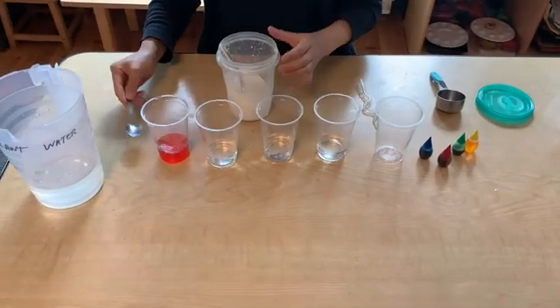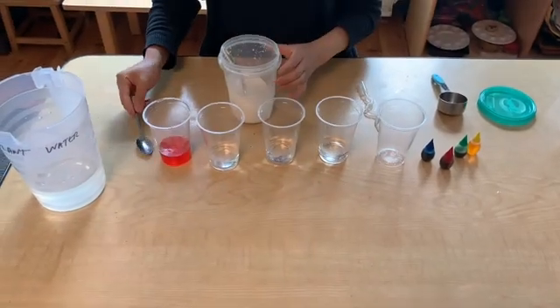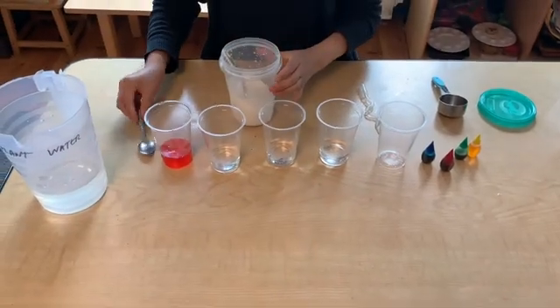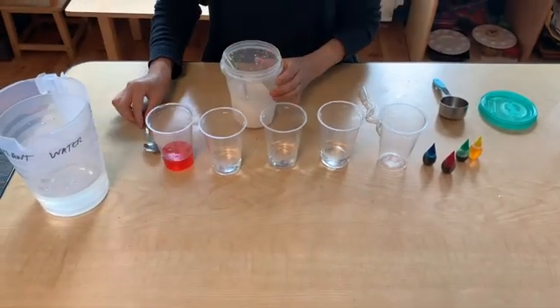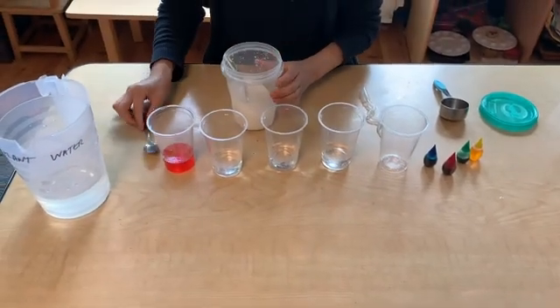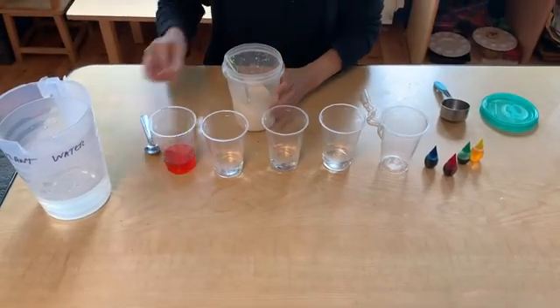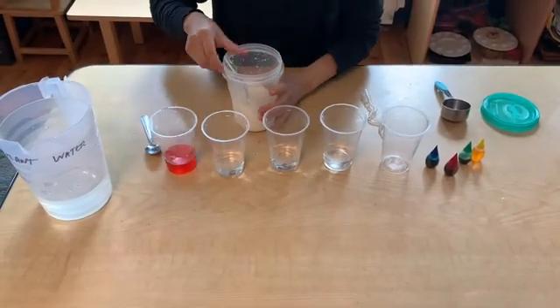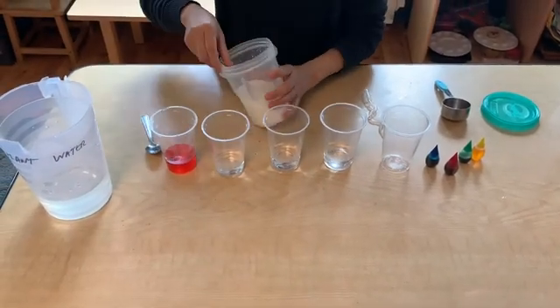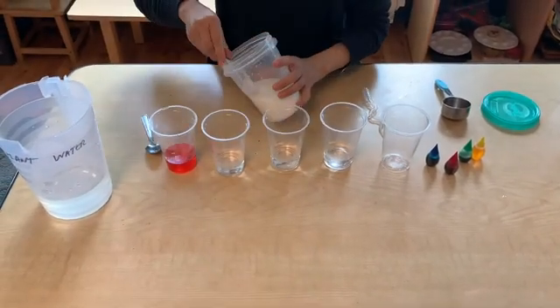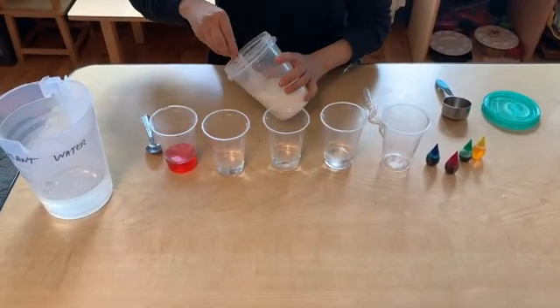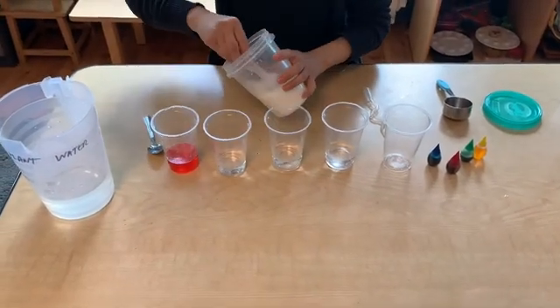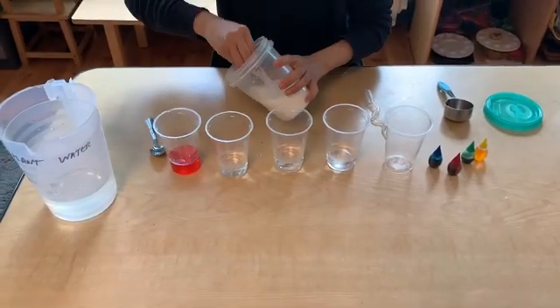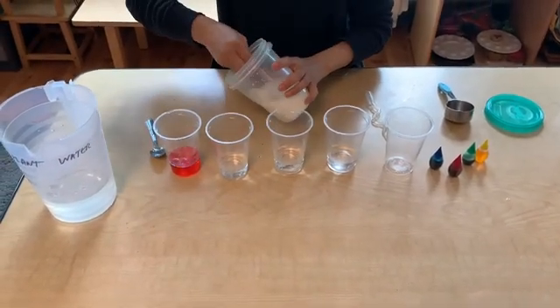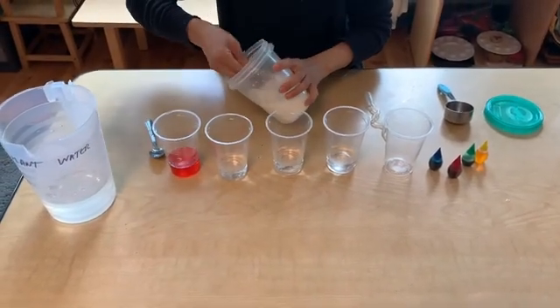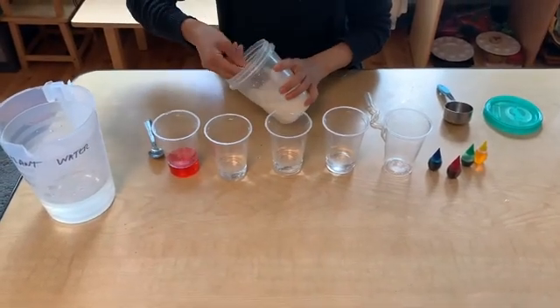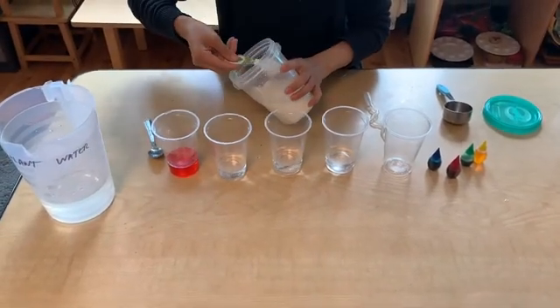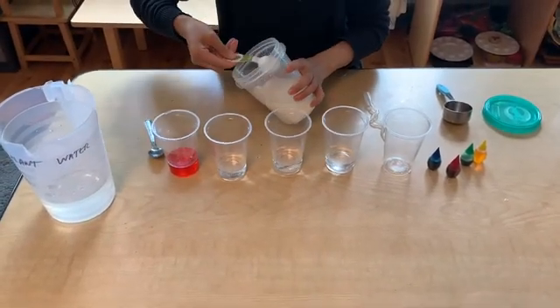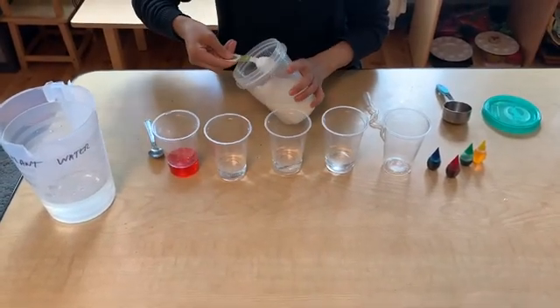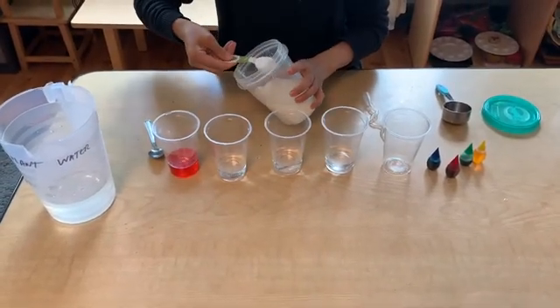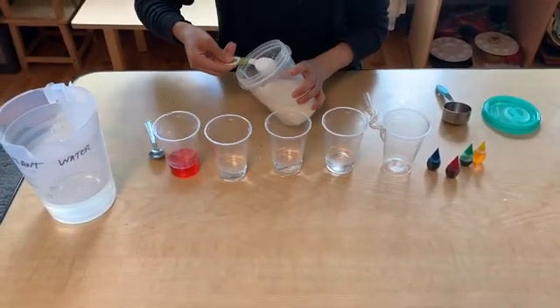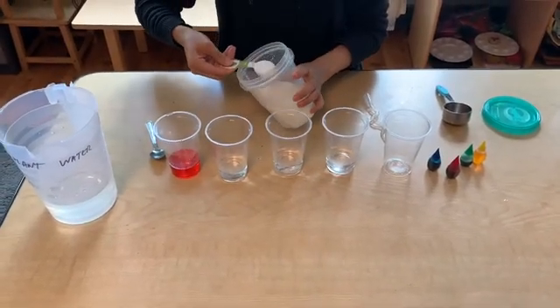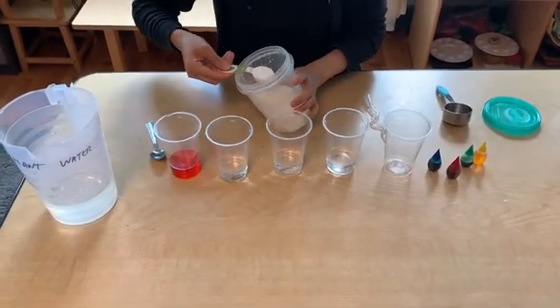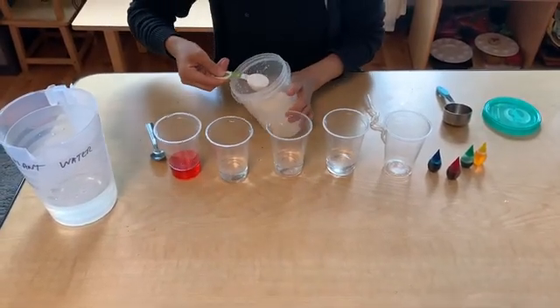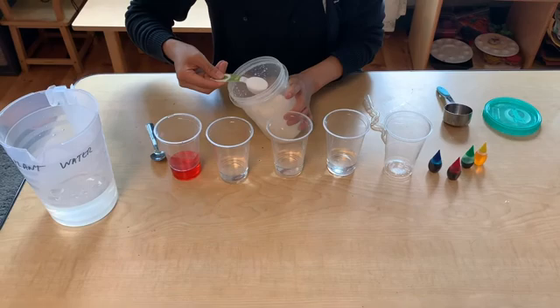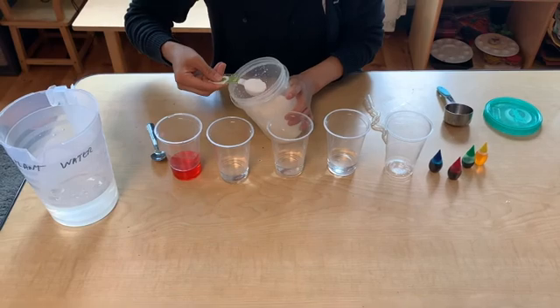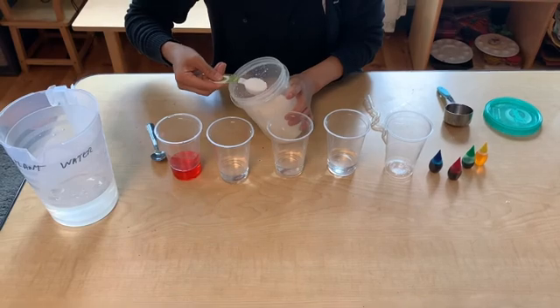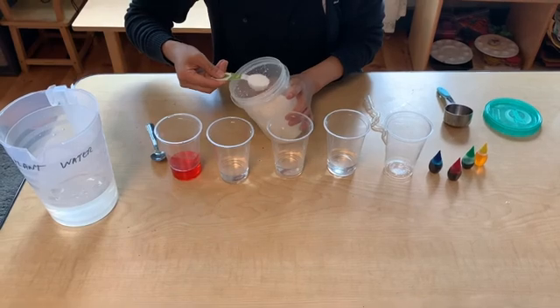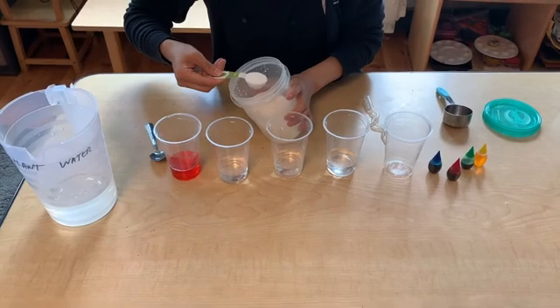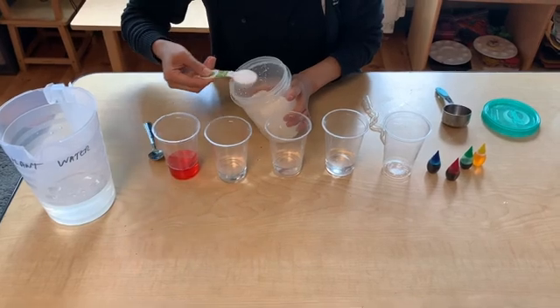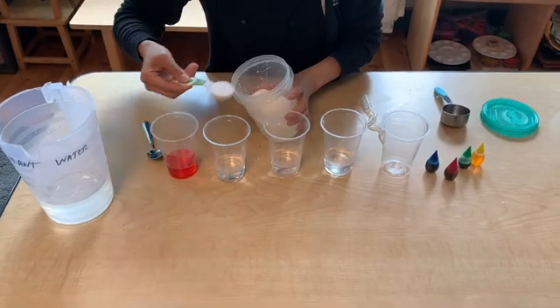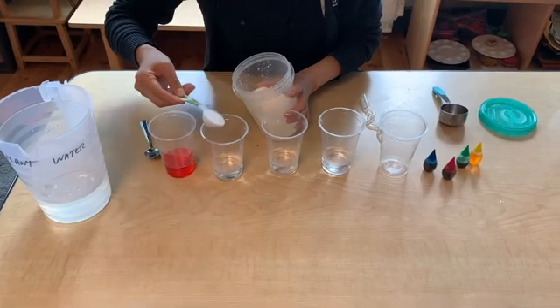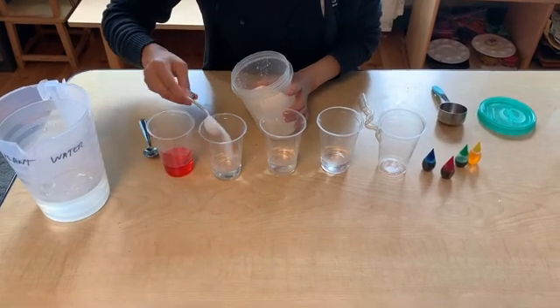In glass two we're going to add two tablespoons of sugar and two drops of yellow food coloring.